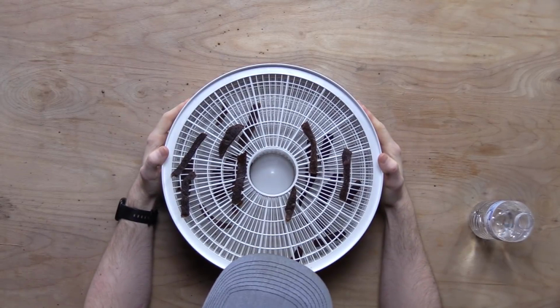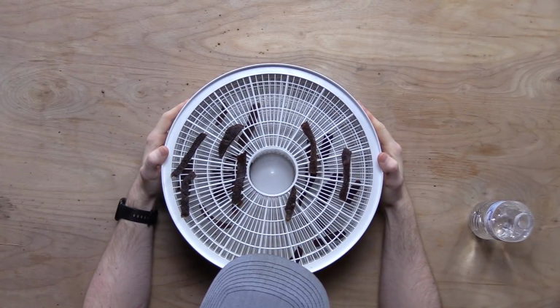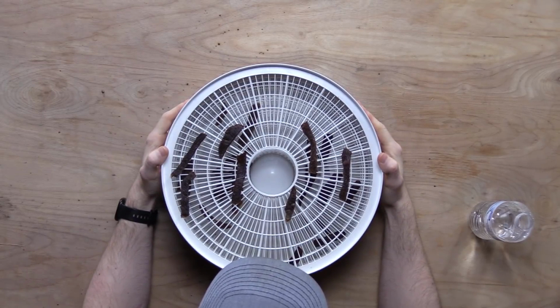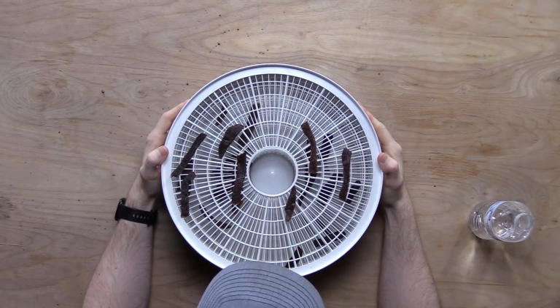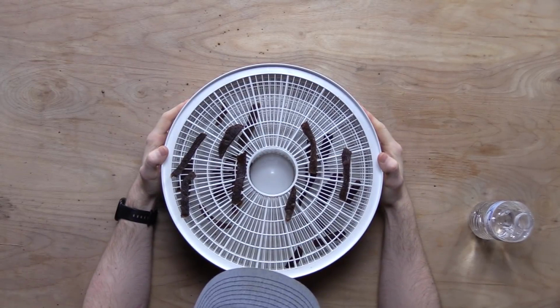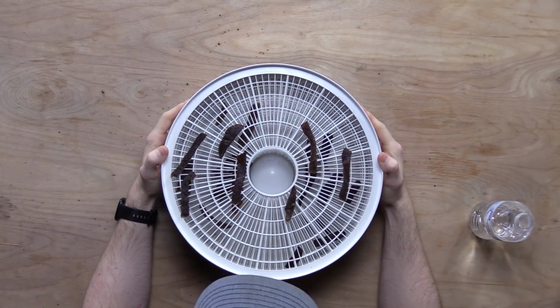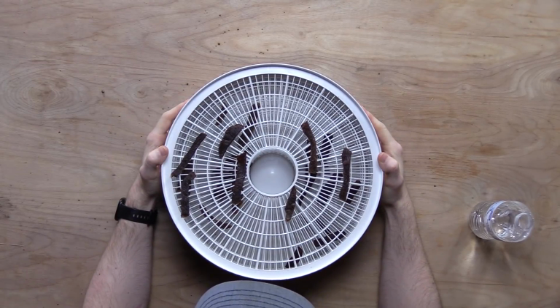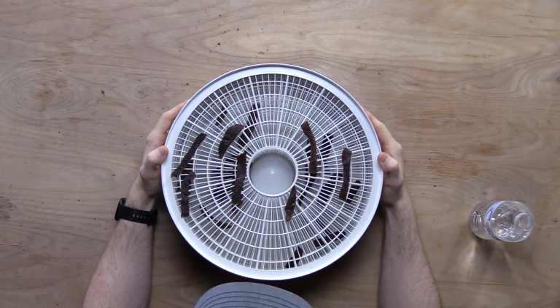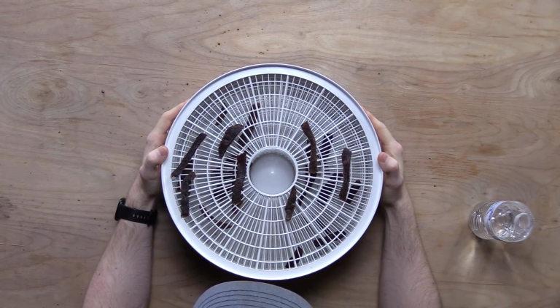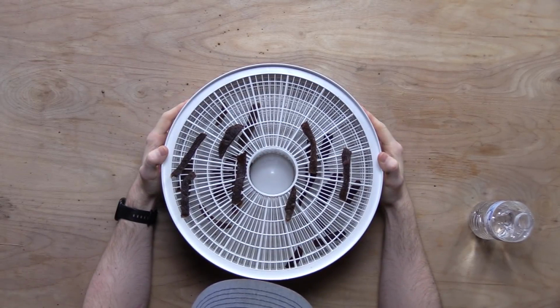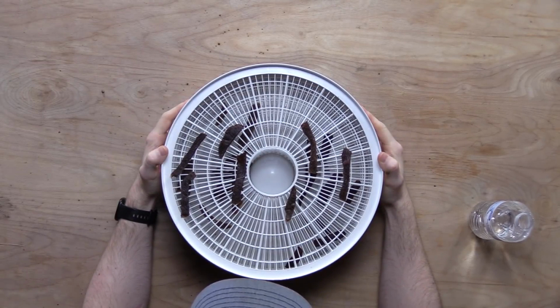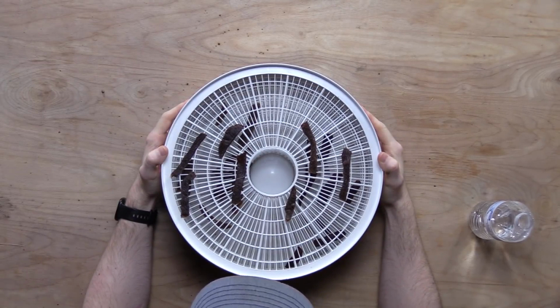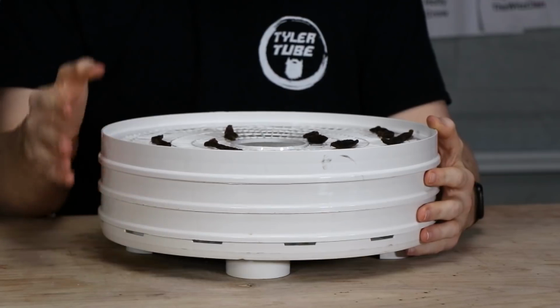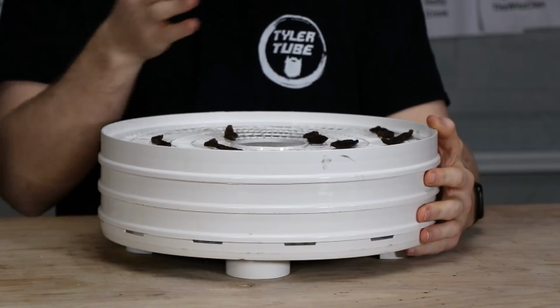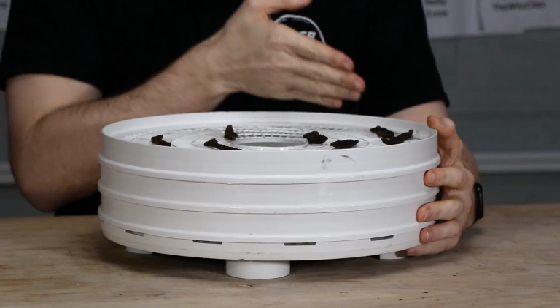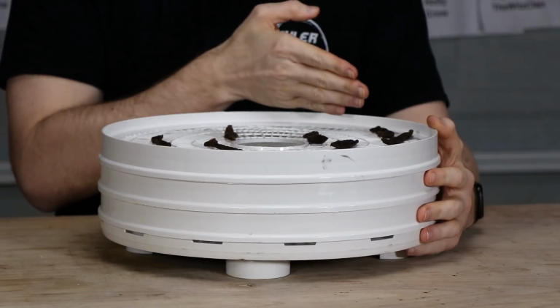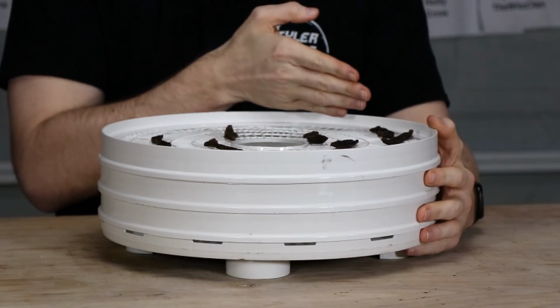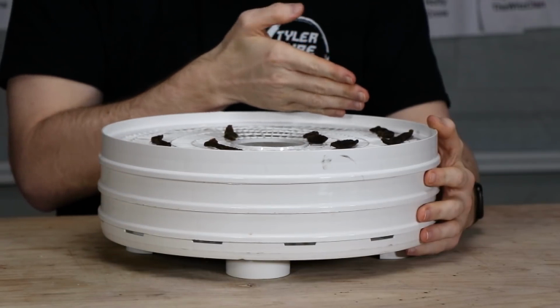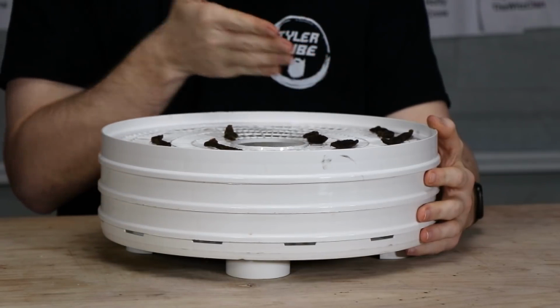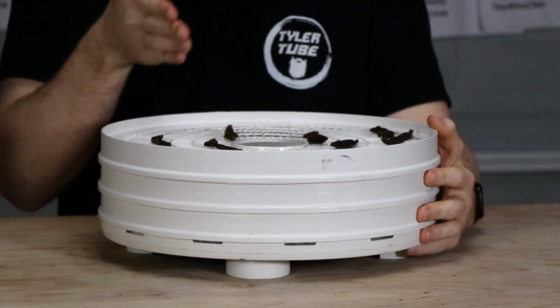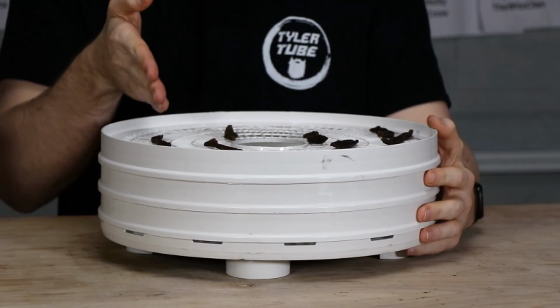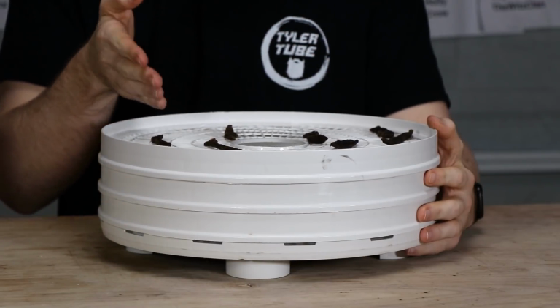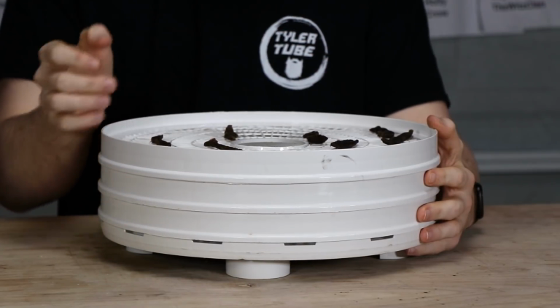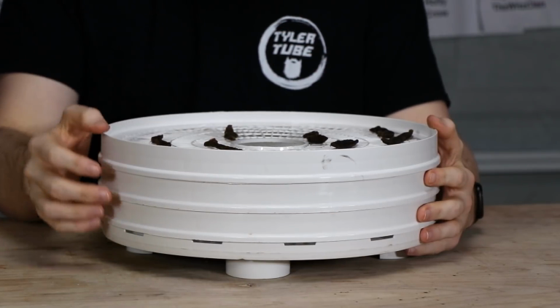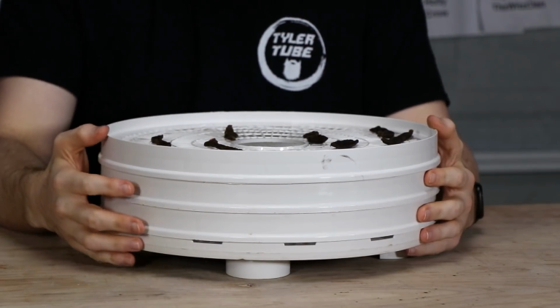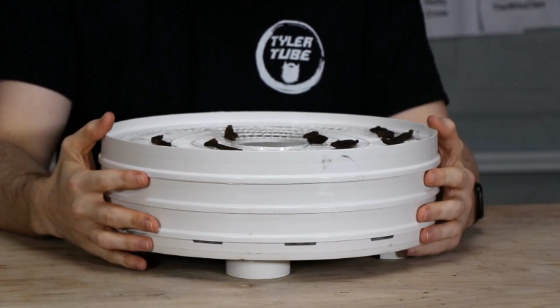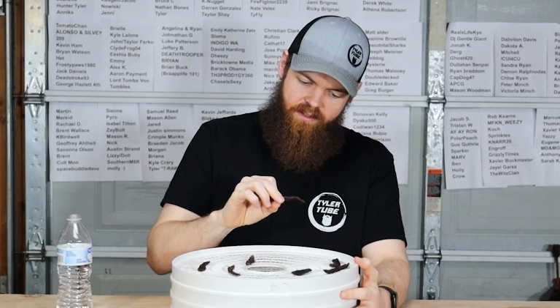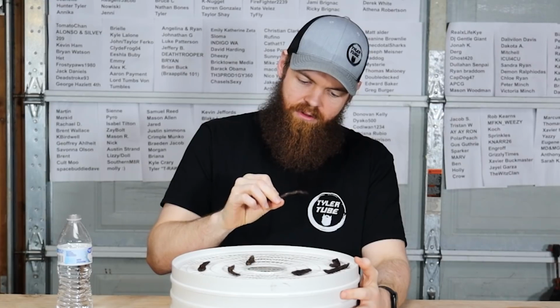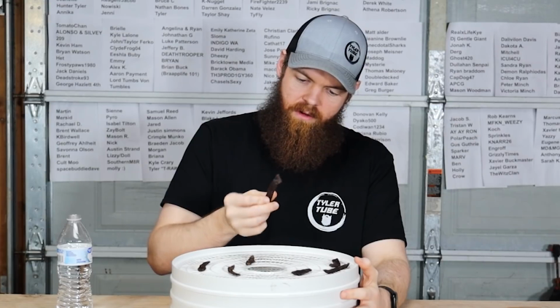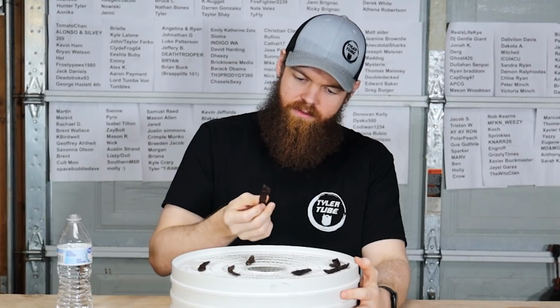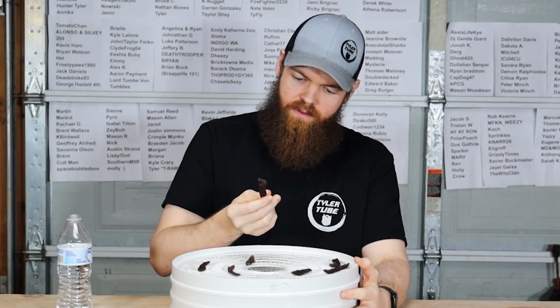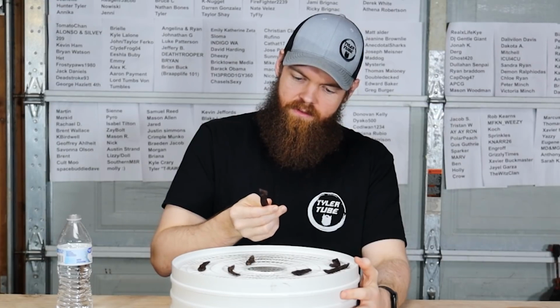Now we're on a nasty tray. We have Monster and we have orange juice. Let's go with the Monster first.